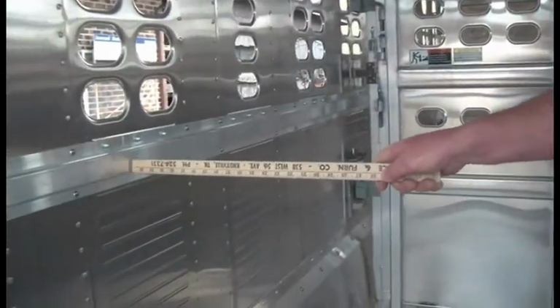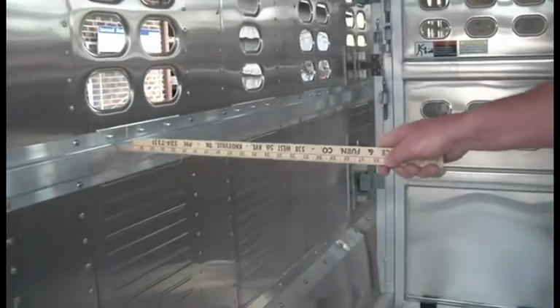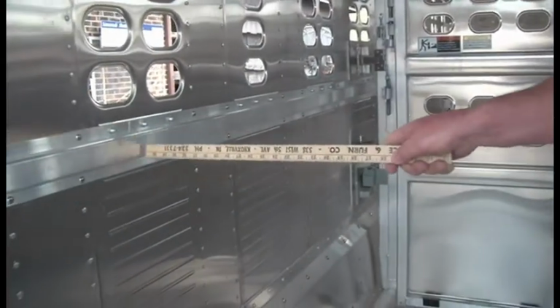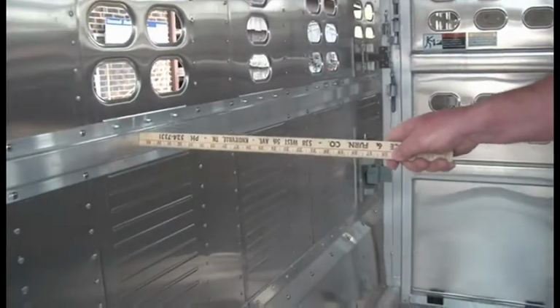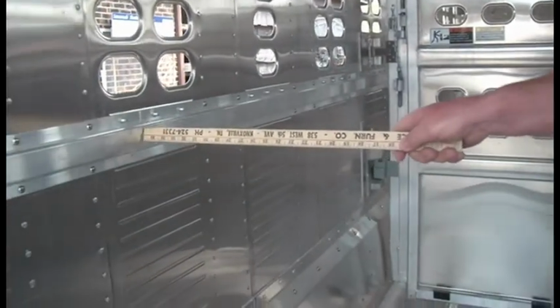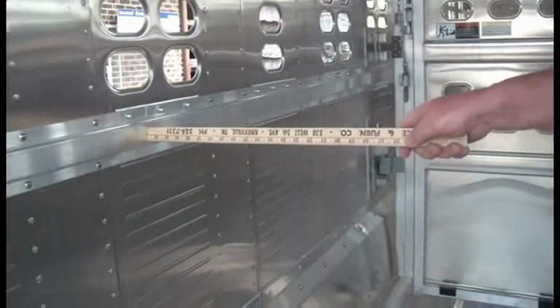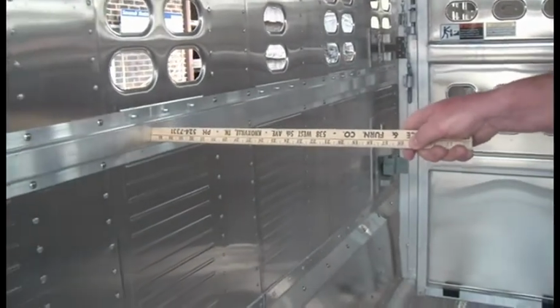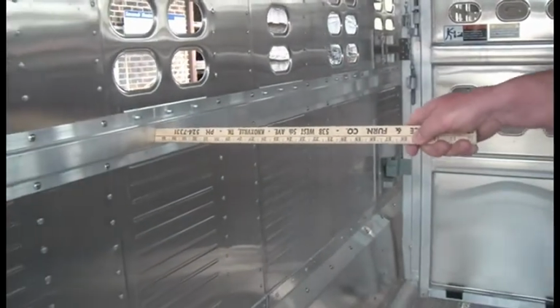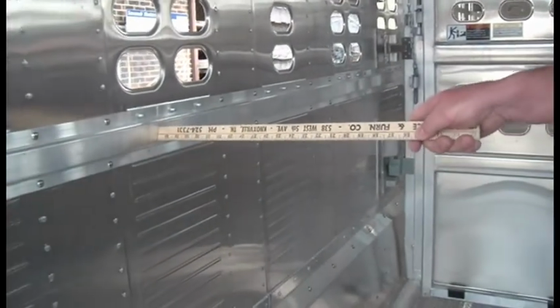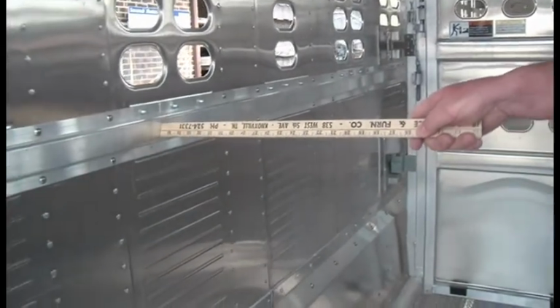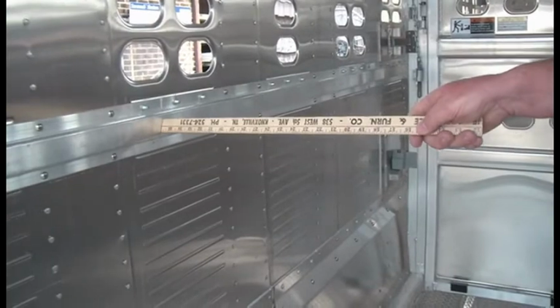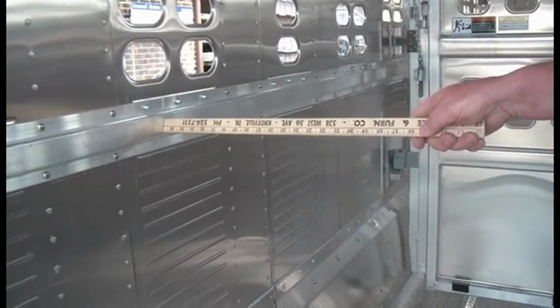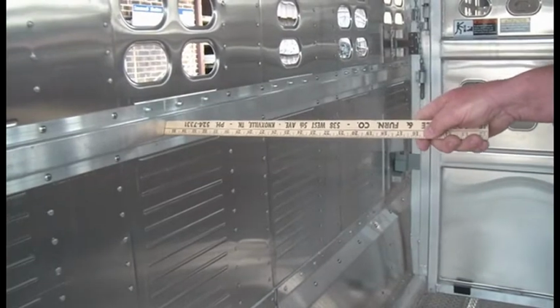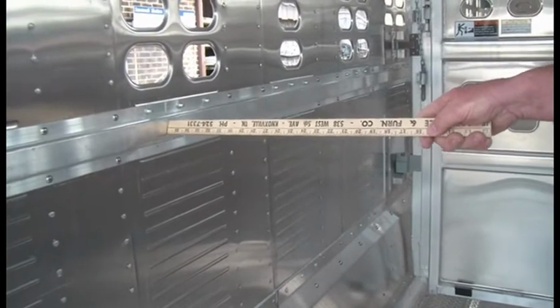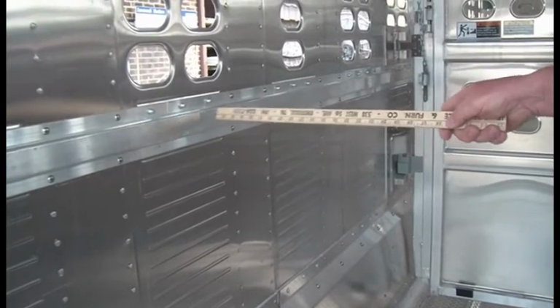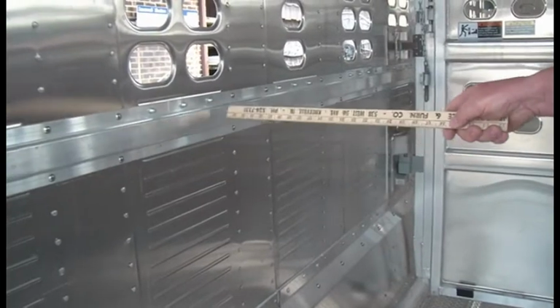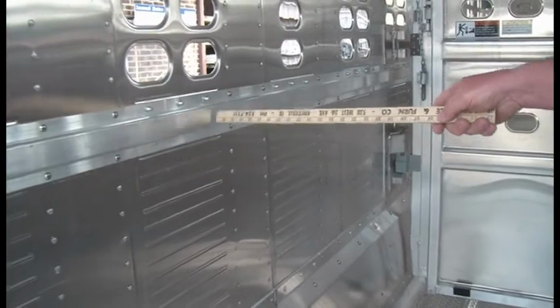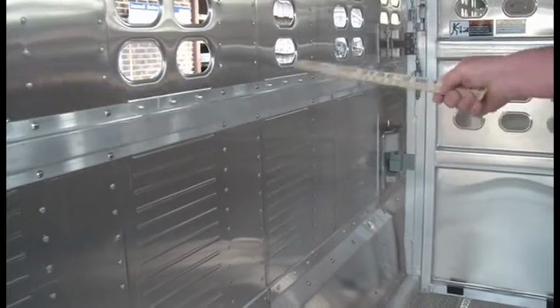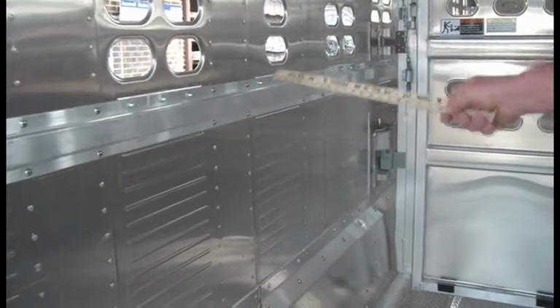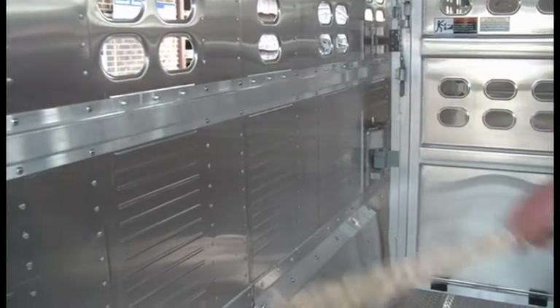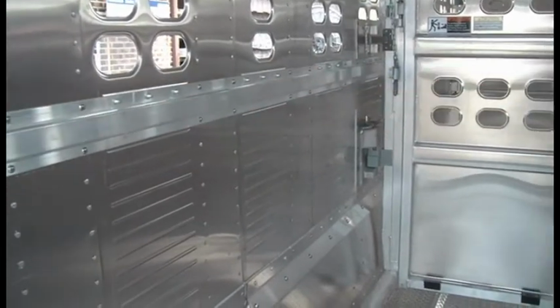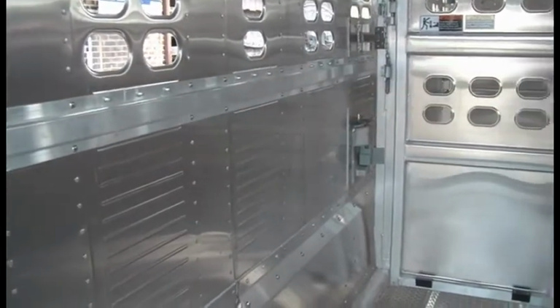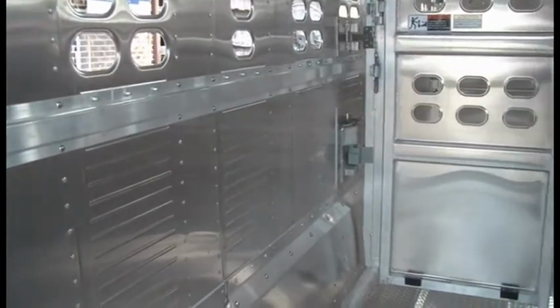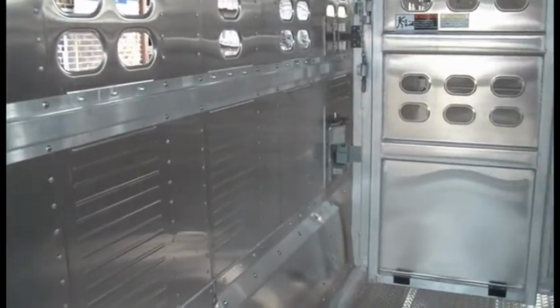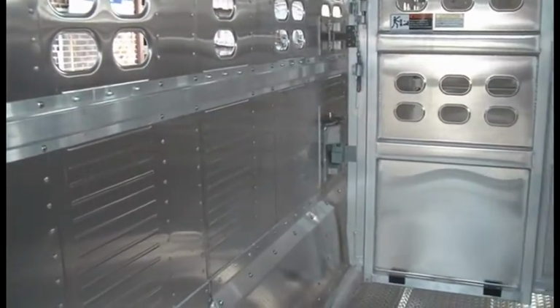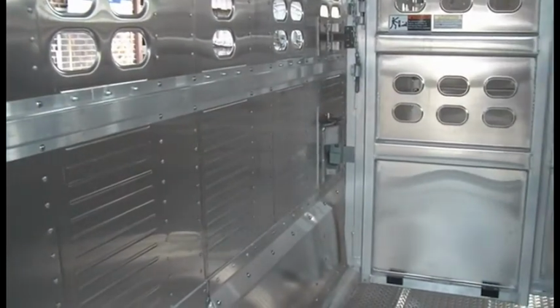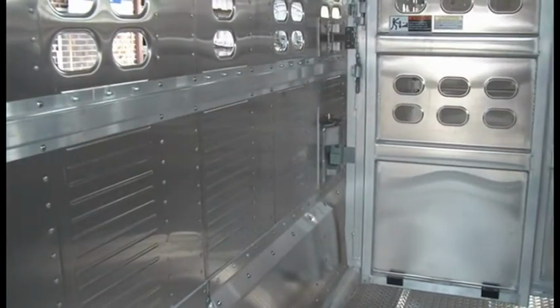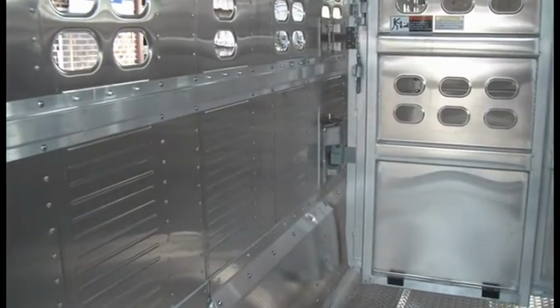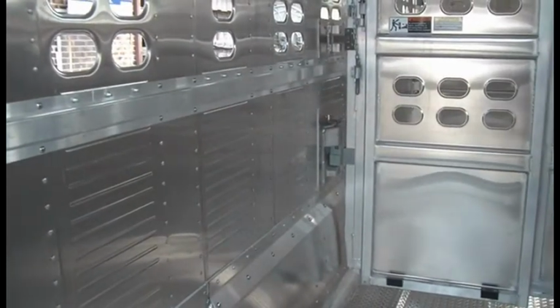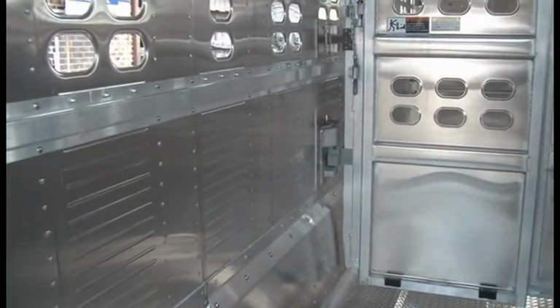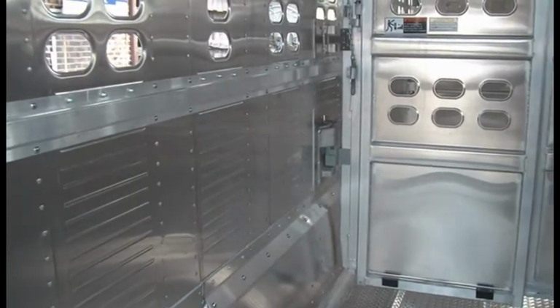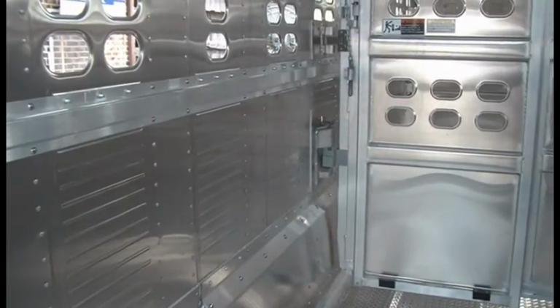Also, he equipped this with a bump rail. If you haul a lot of big, heavy cattle, it really stiffens the sides up on these trailers.